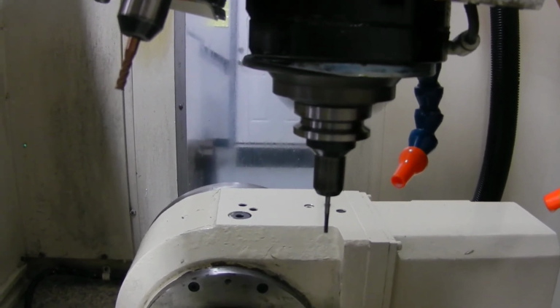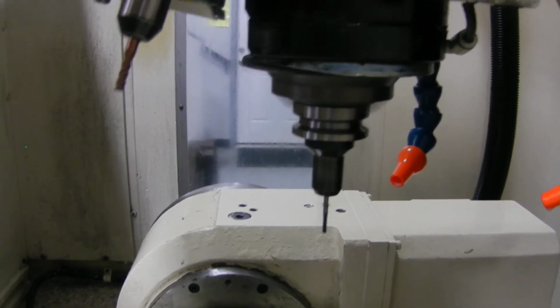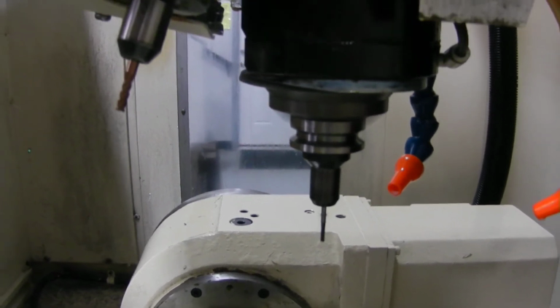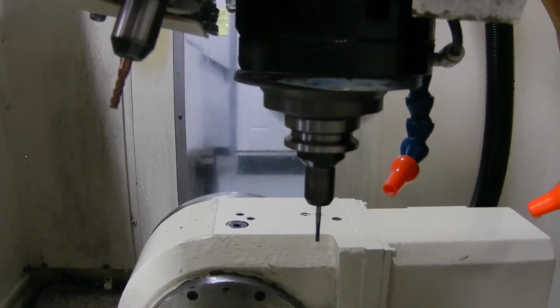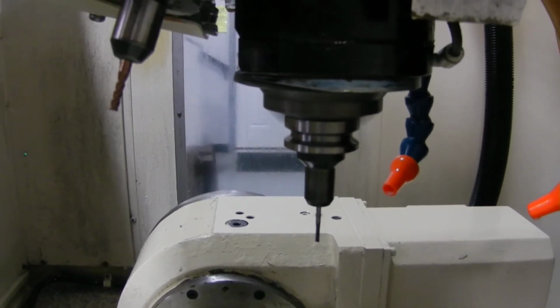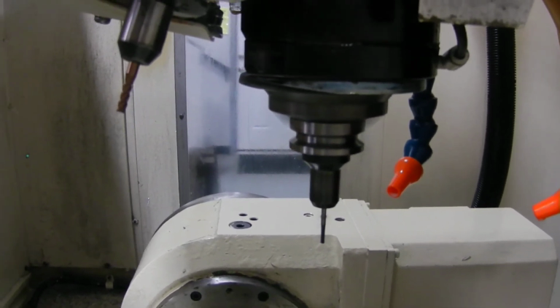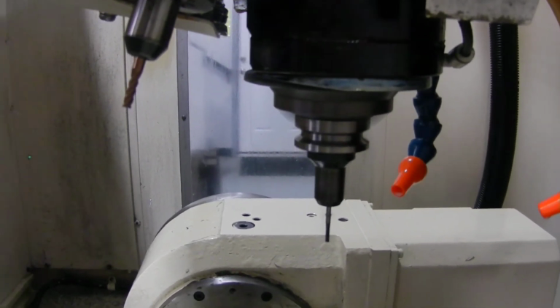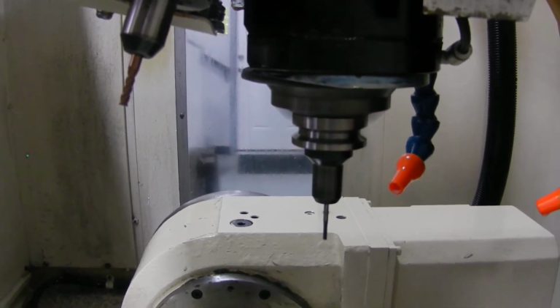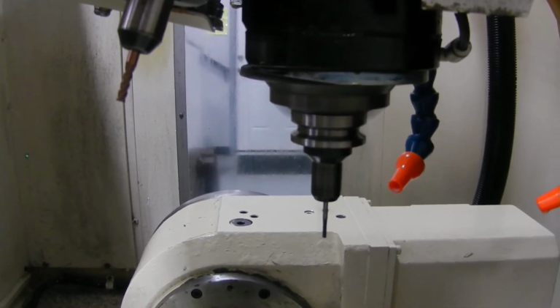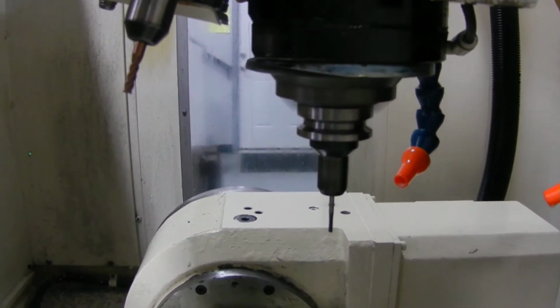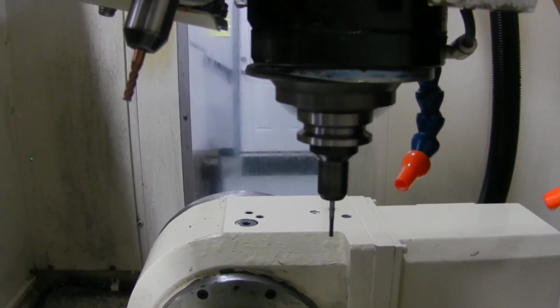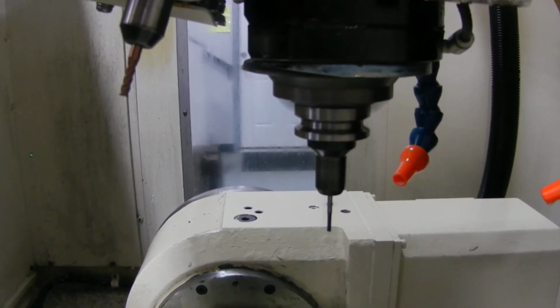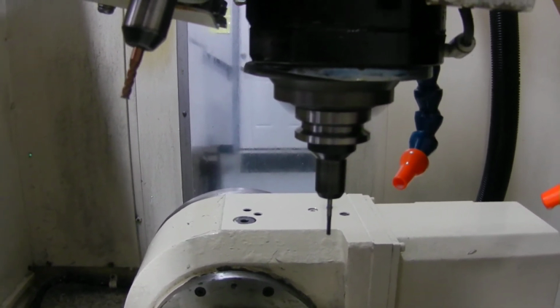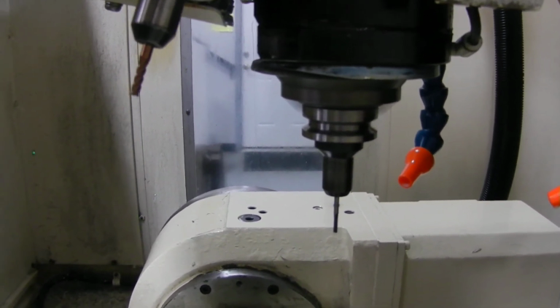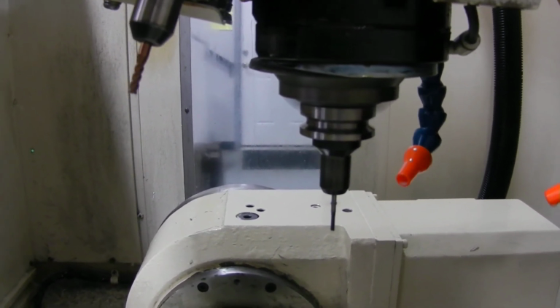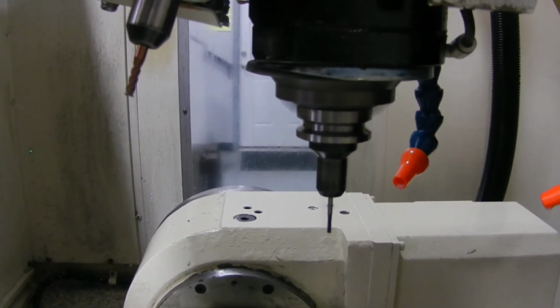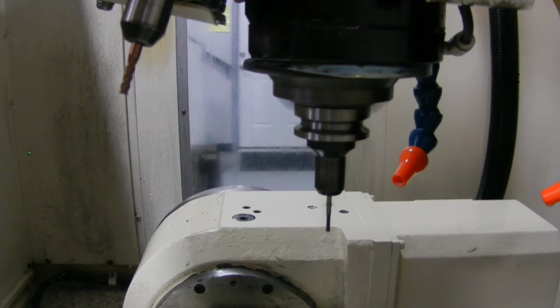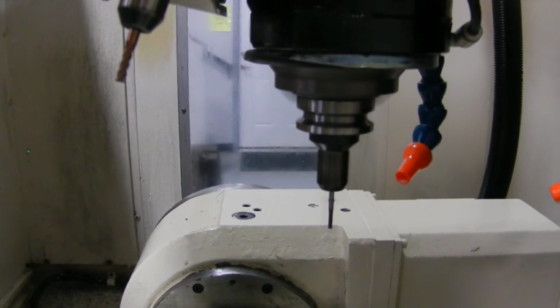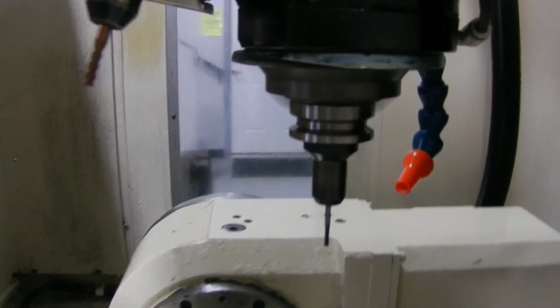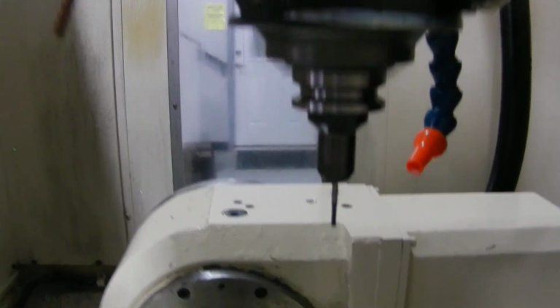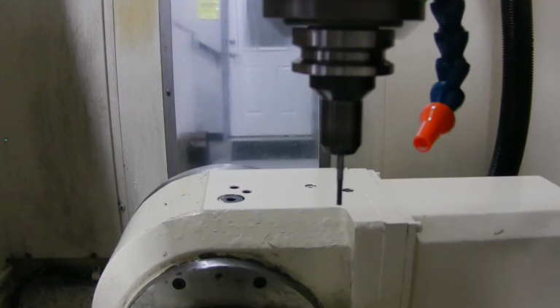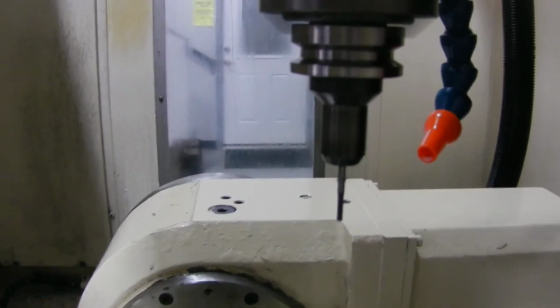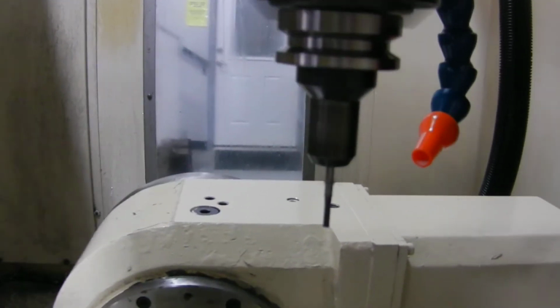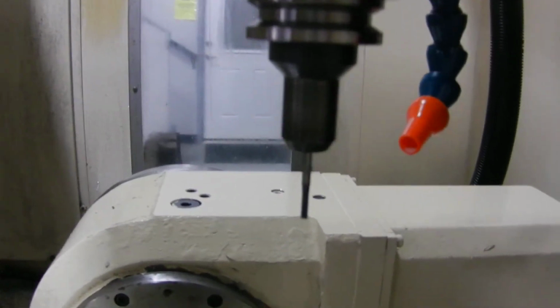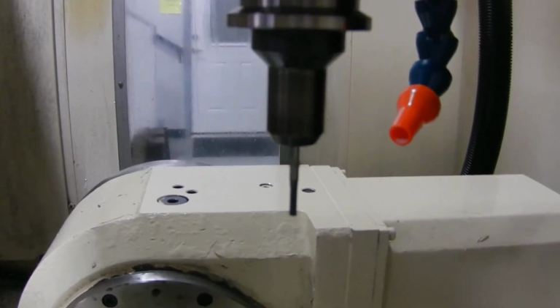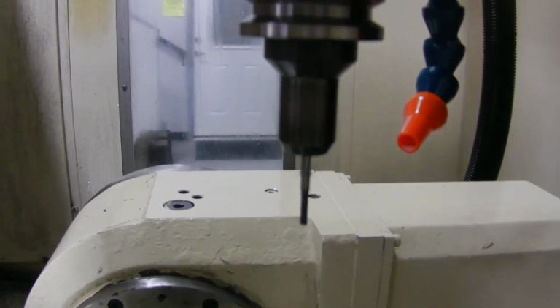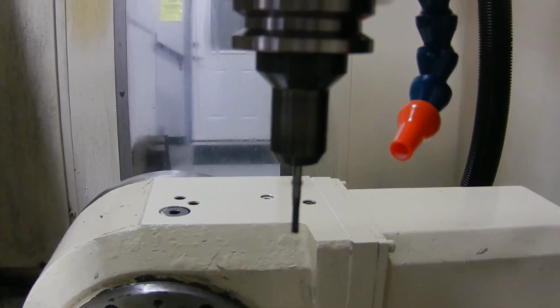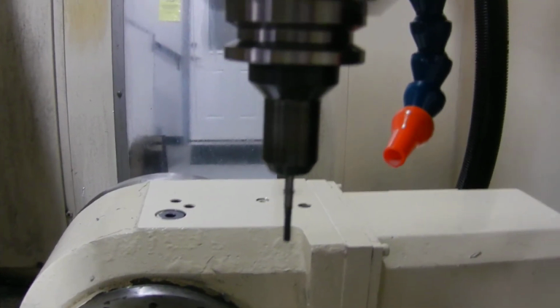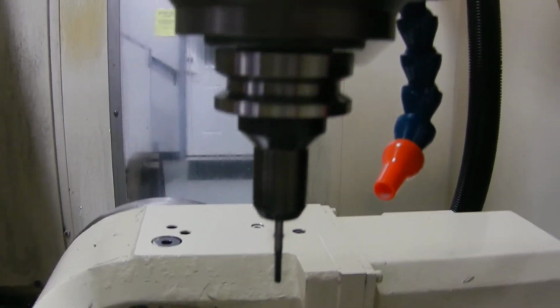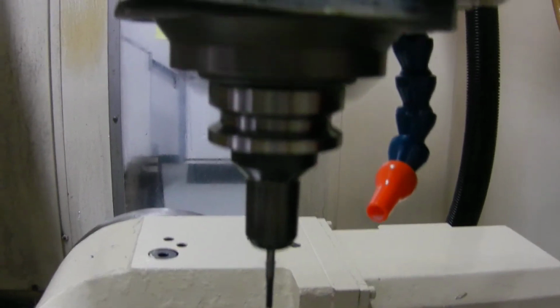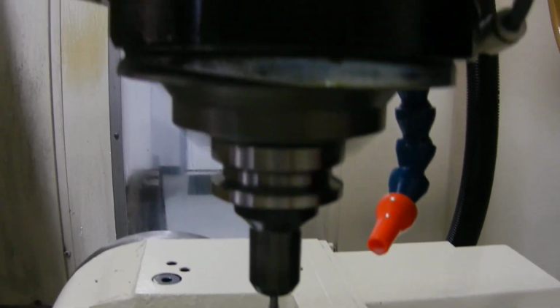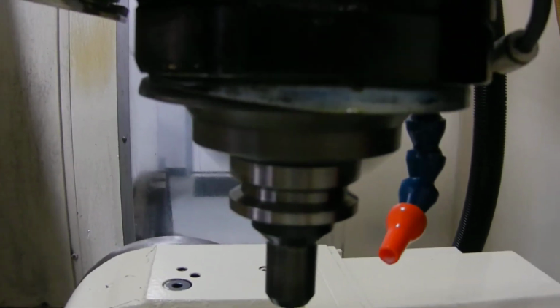This spindle is incredibly quiet. This is 10,000 RPM and I'm about 4 inches away from the spindle.